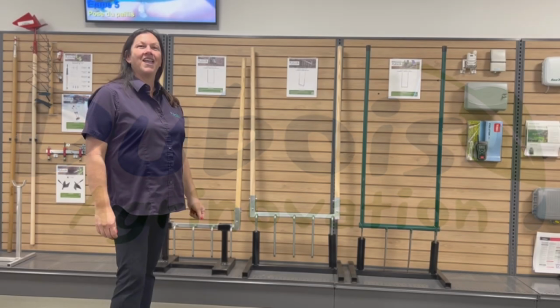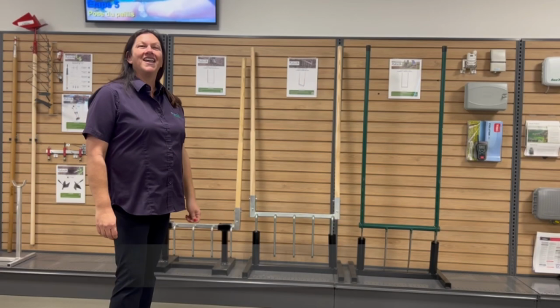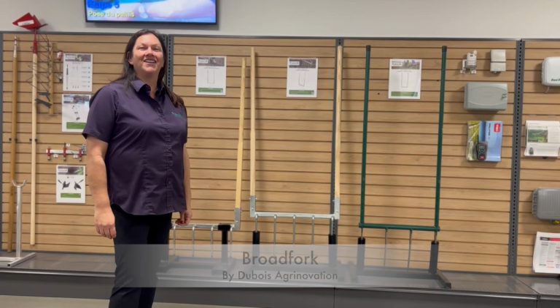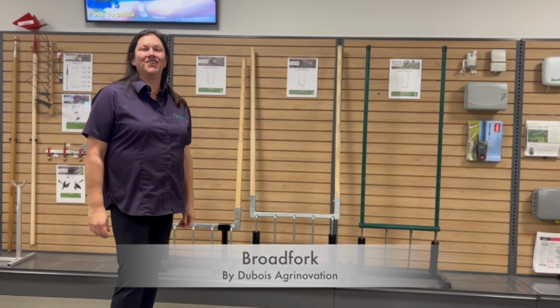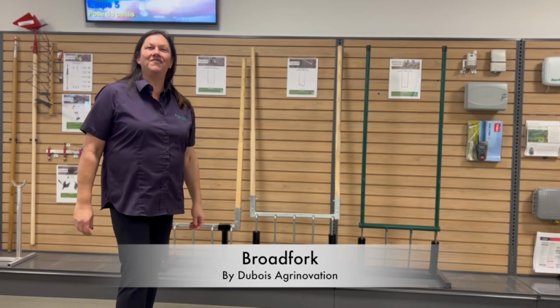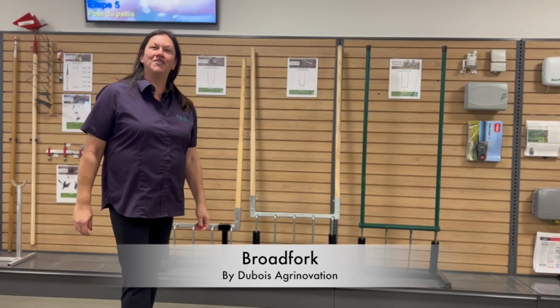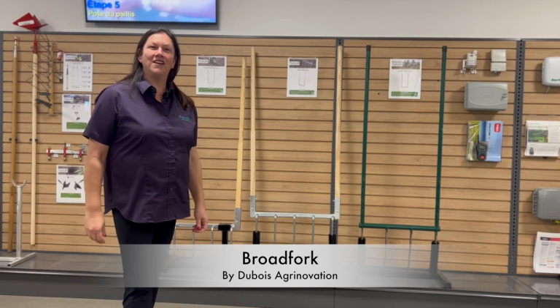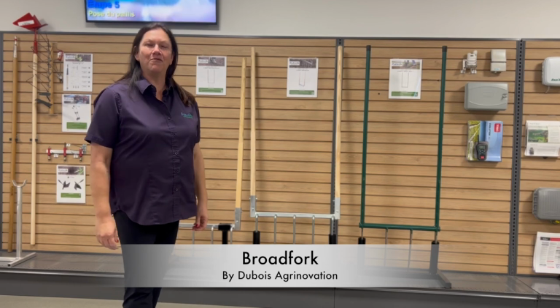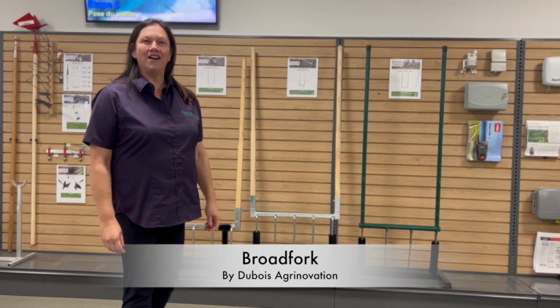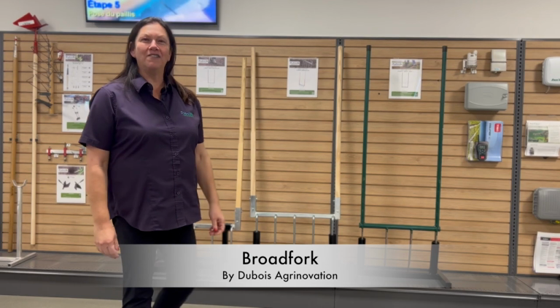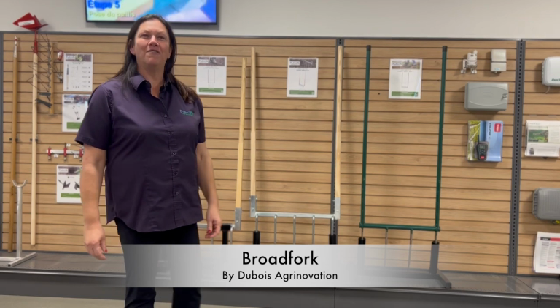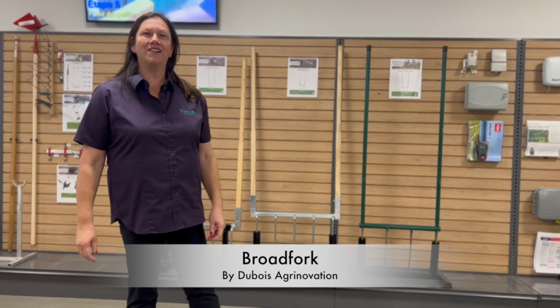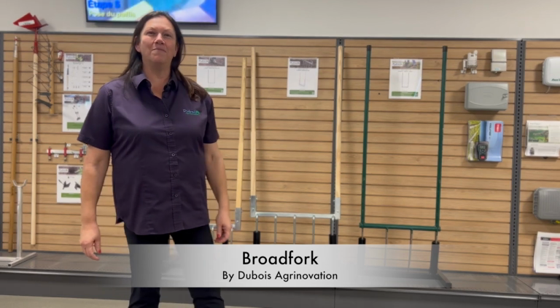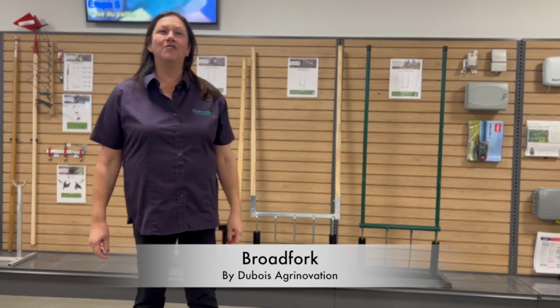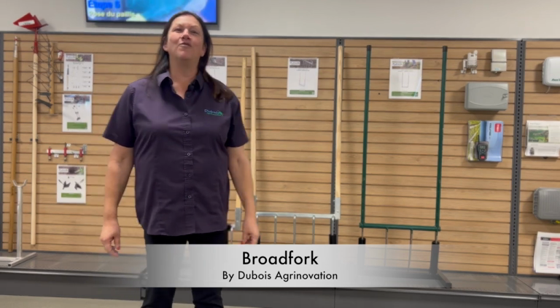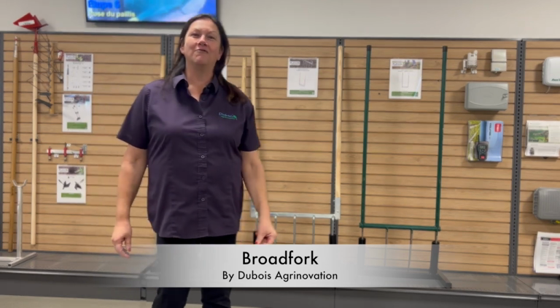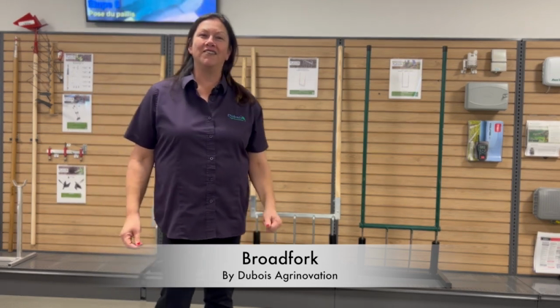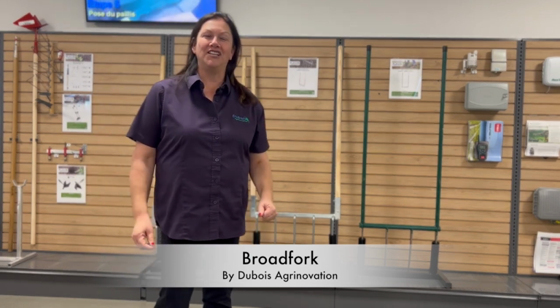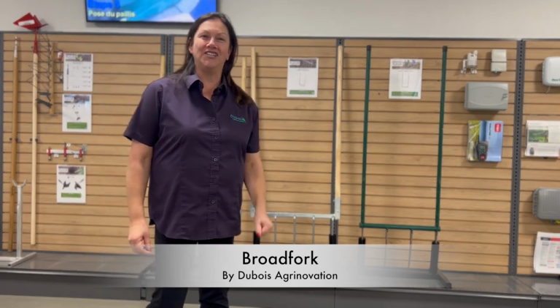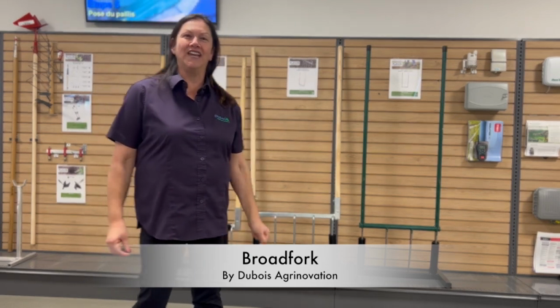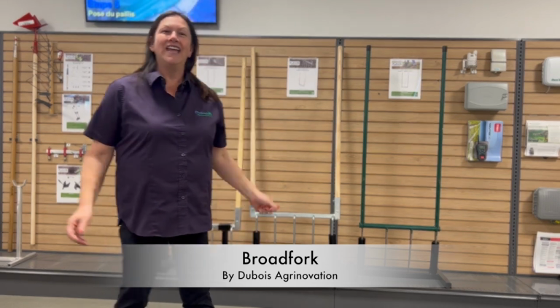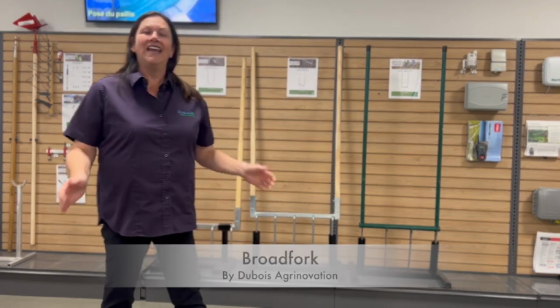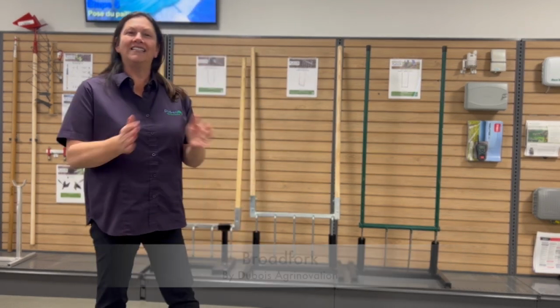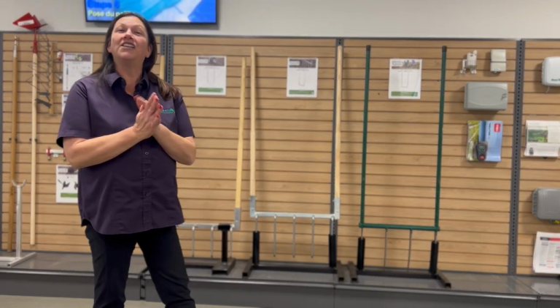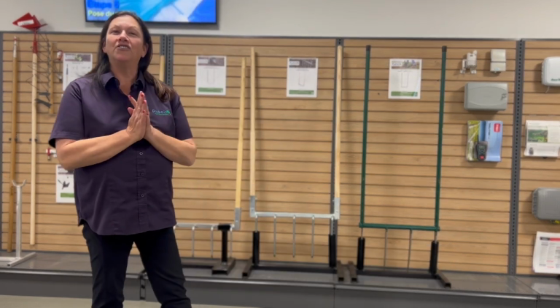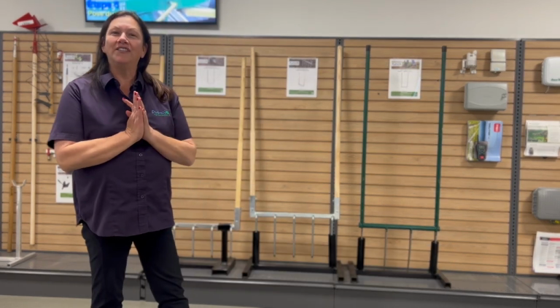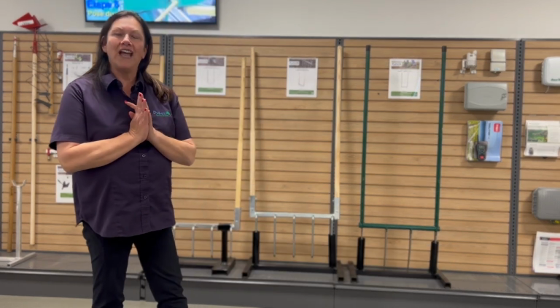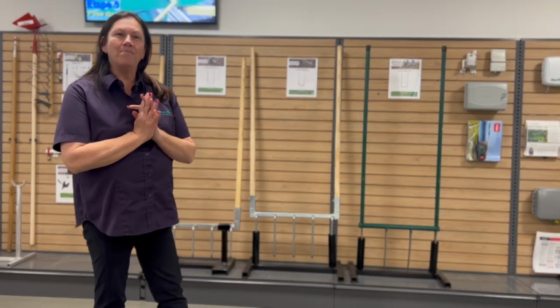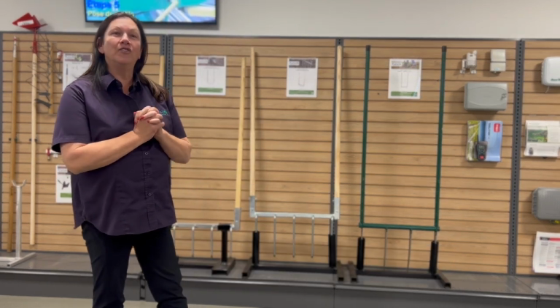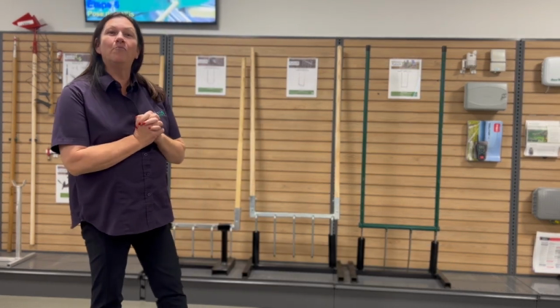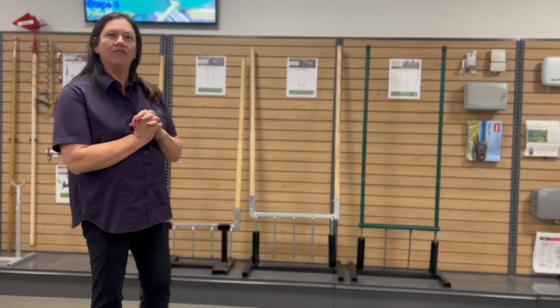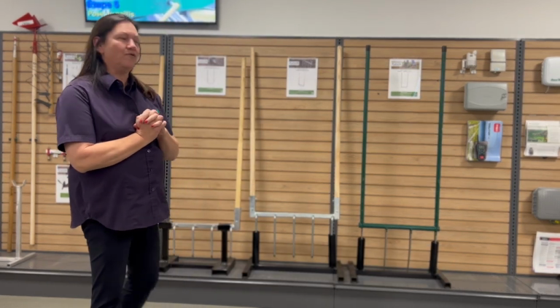Good afternoon everyone. Welcome at Dubois Renovation. Let's talk today about the broad fork.